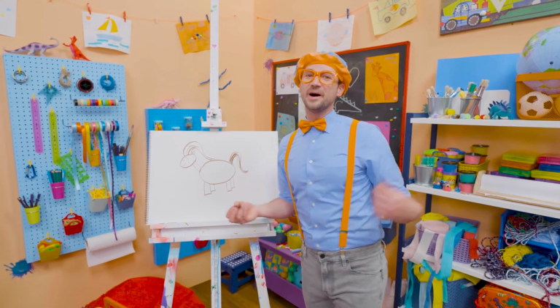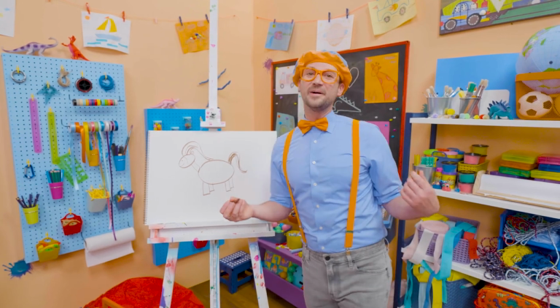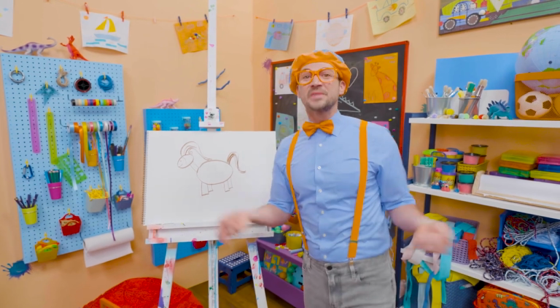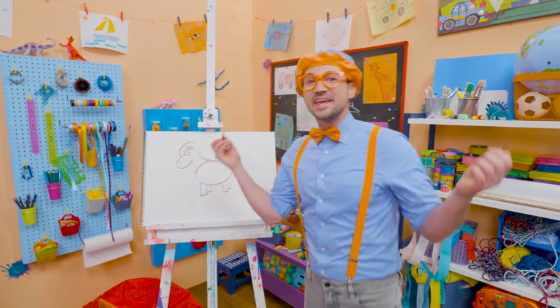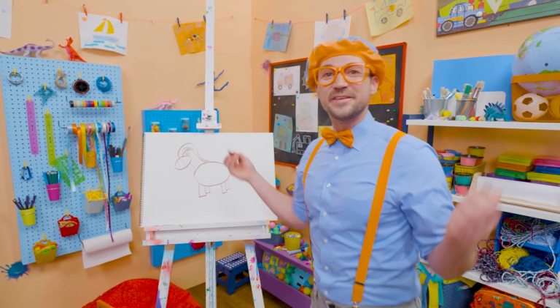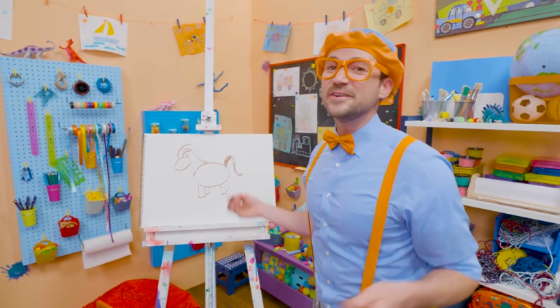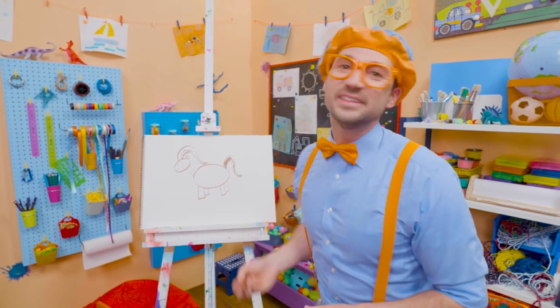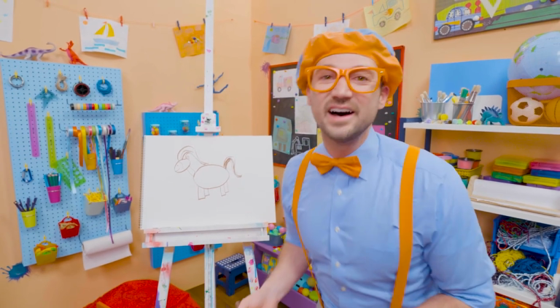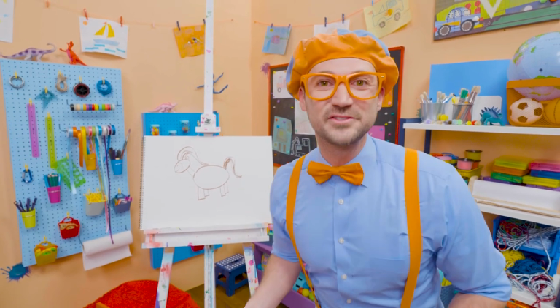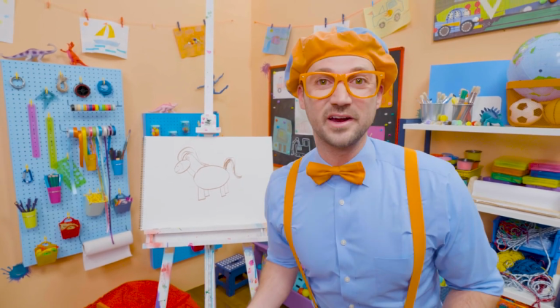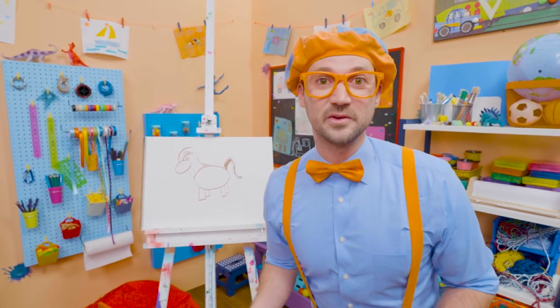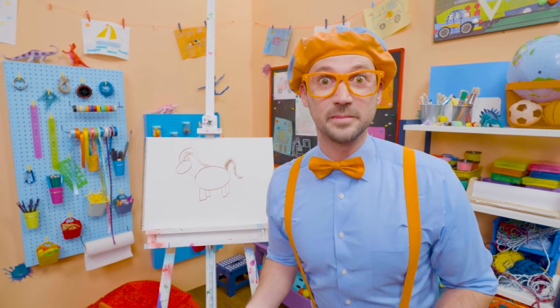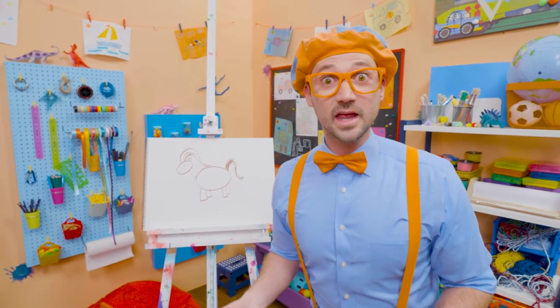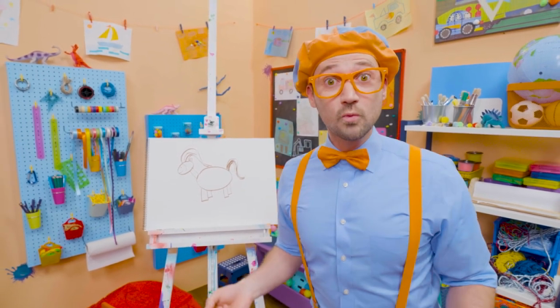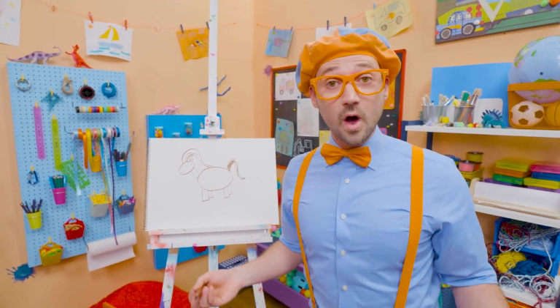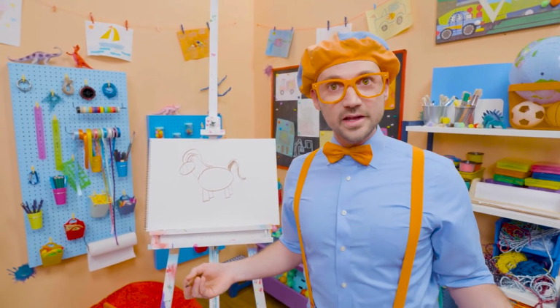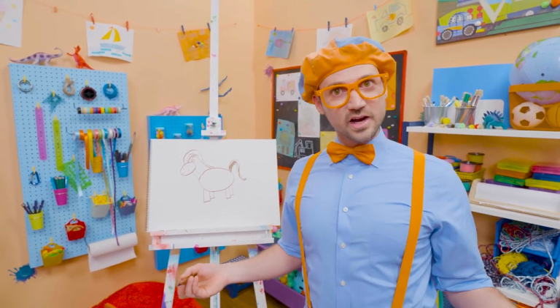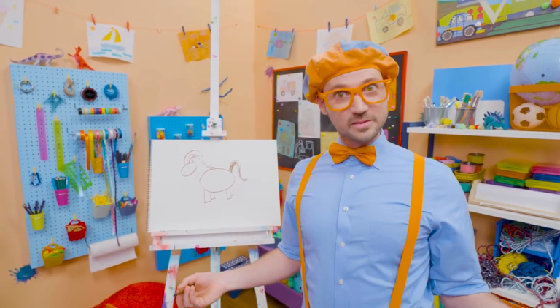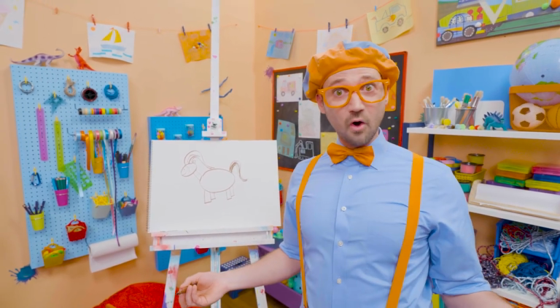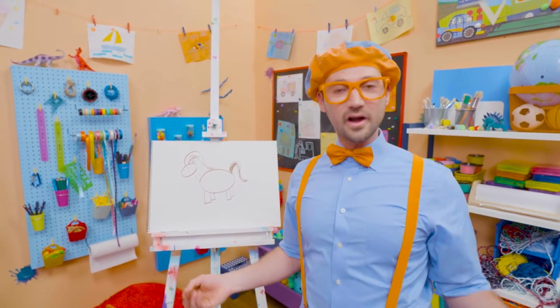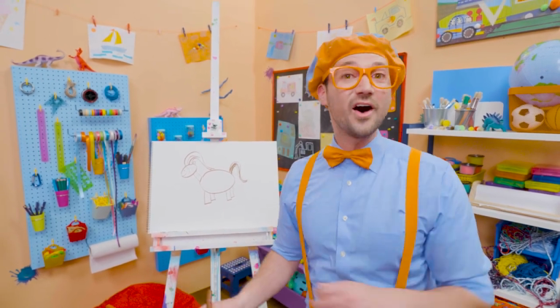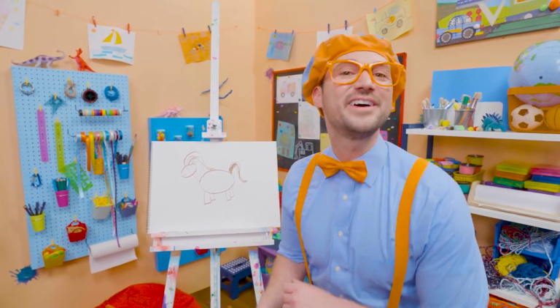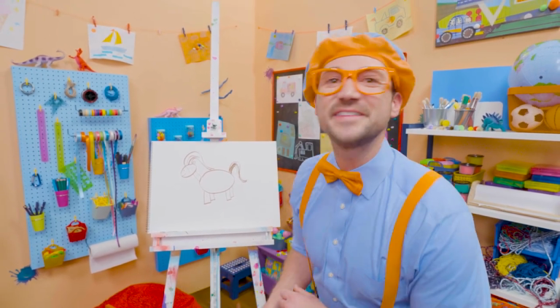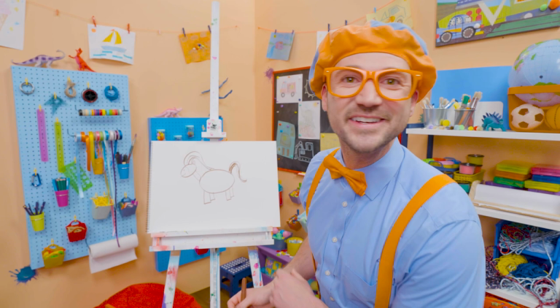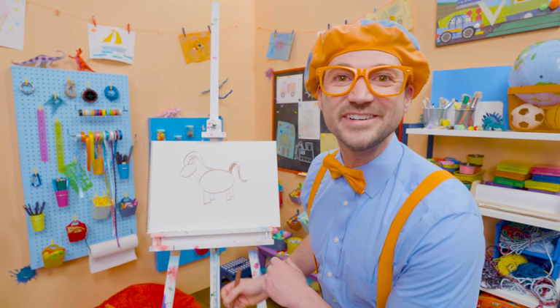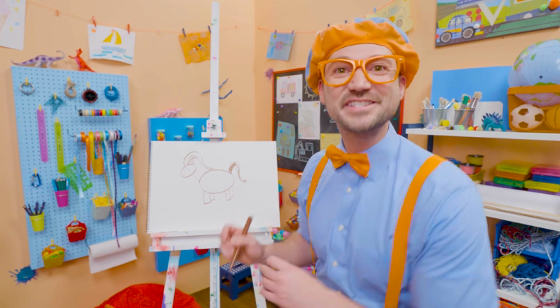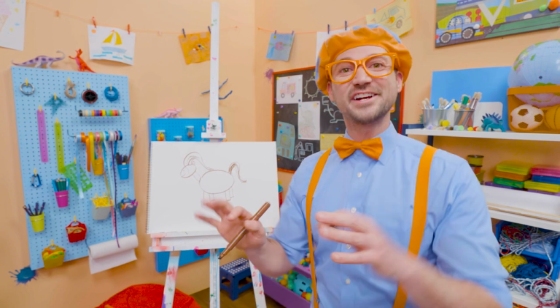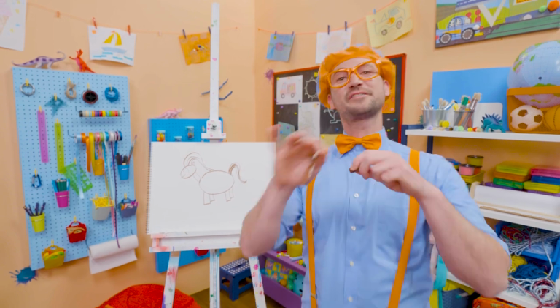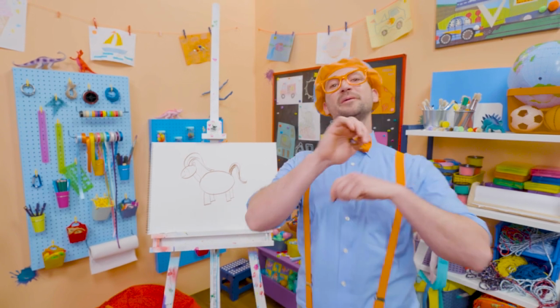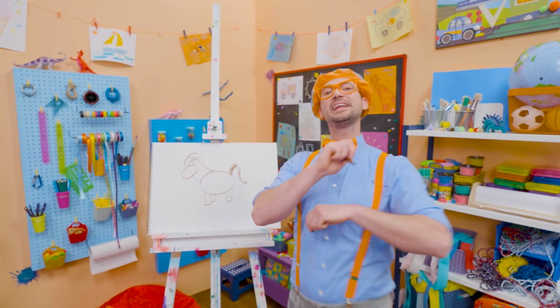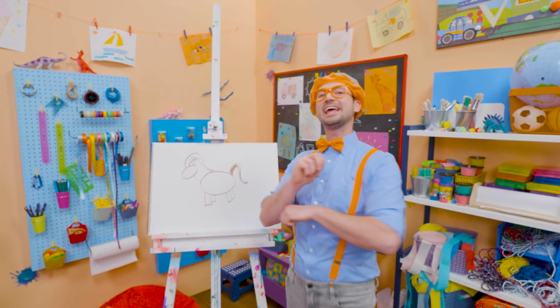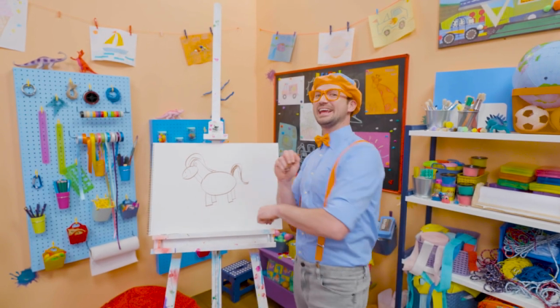Well, if you love drawing with me and want to draw some more, all you have to do is search for my name!